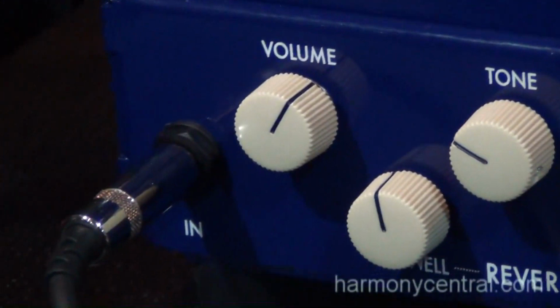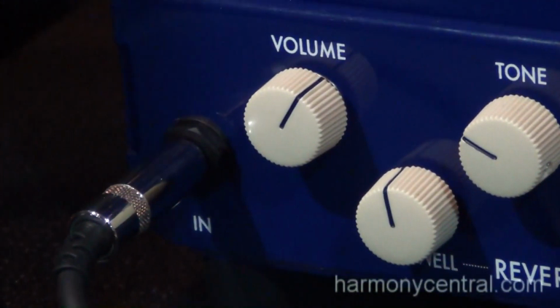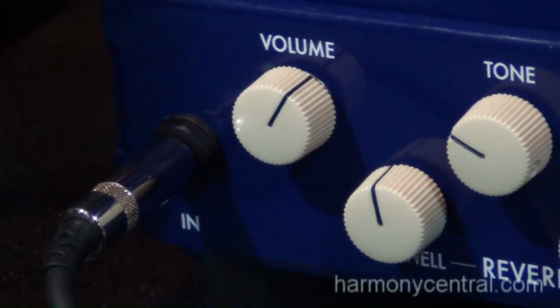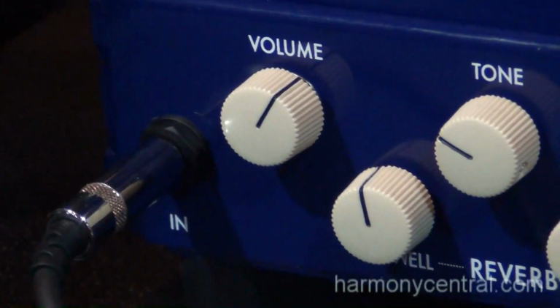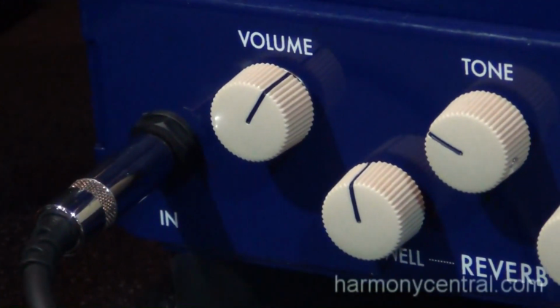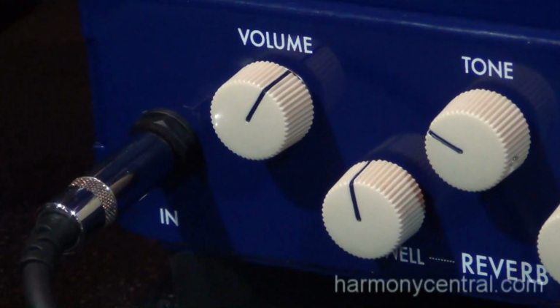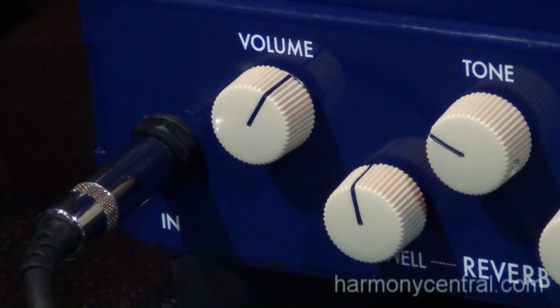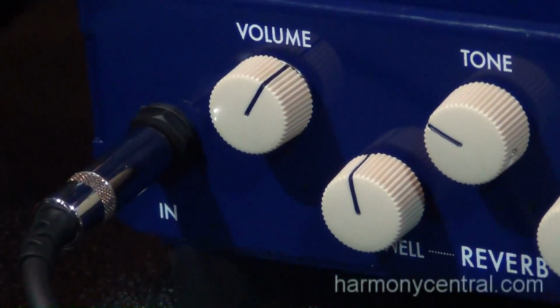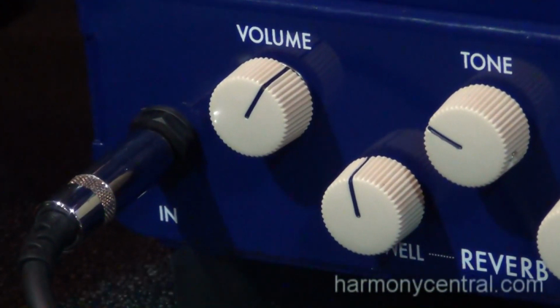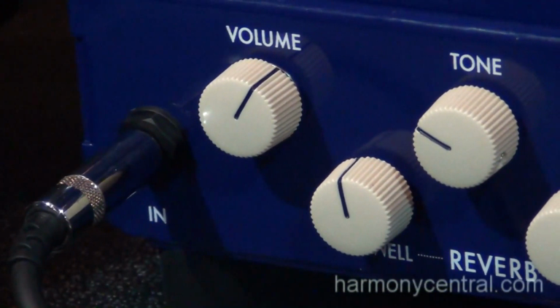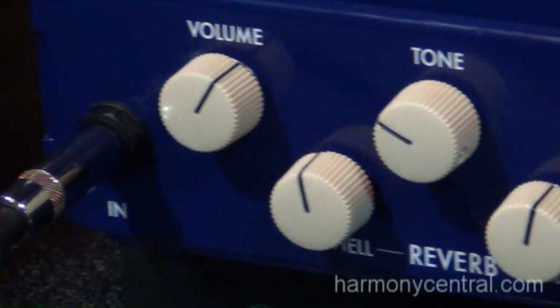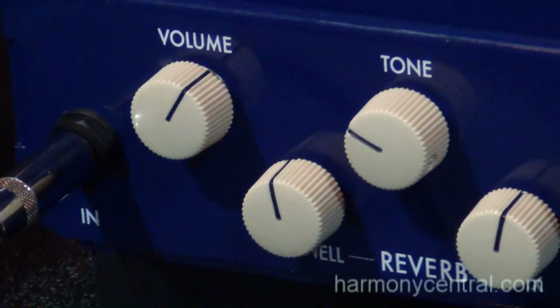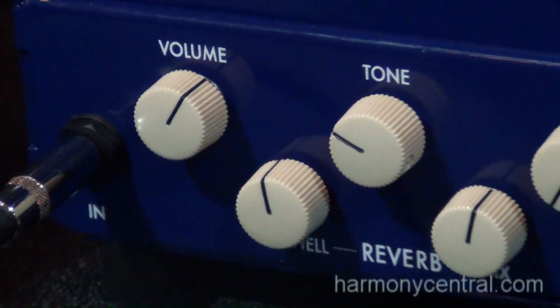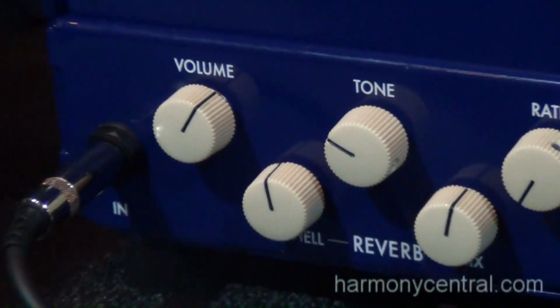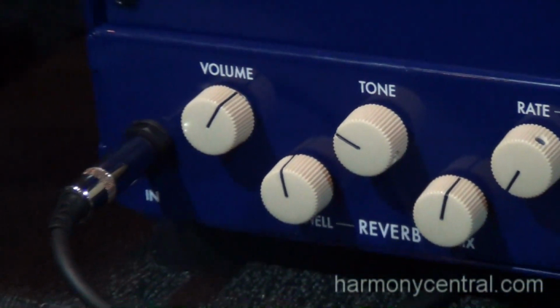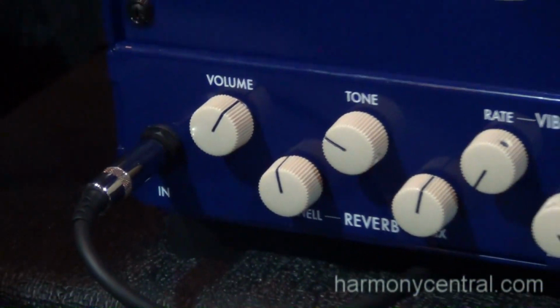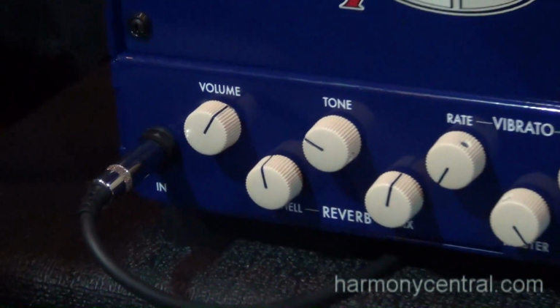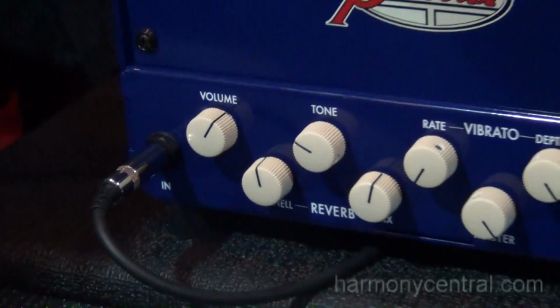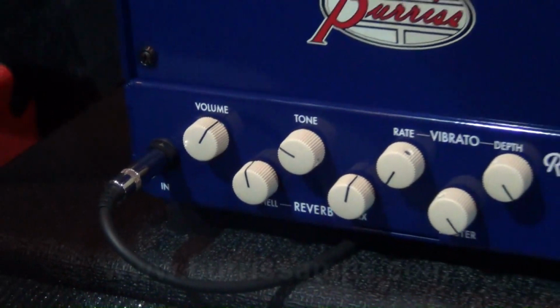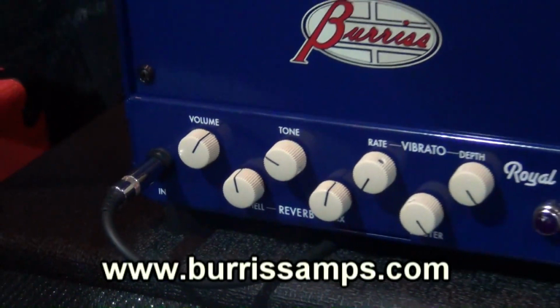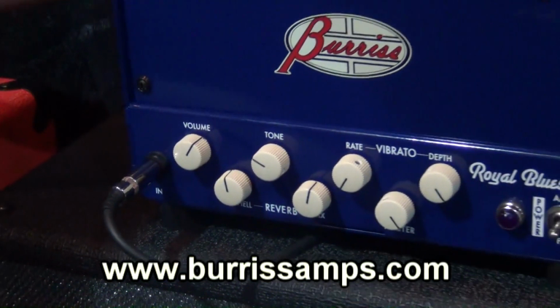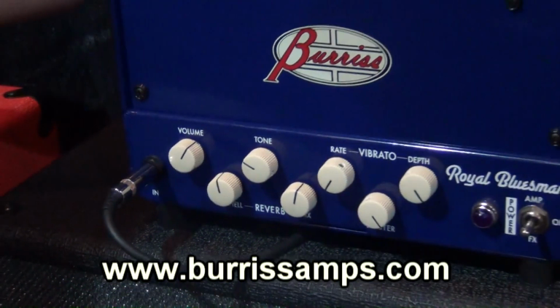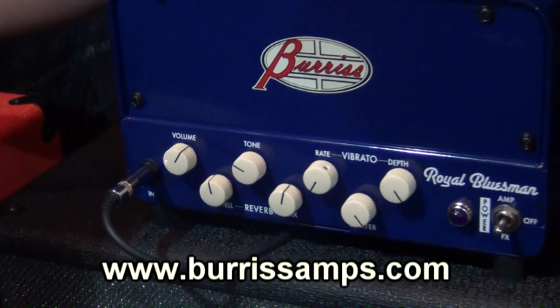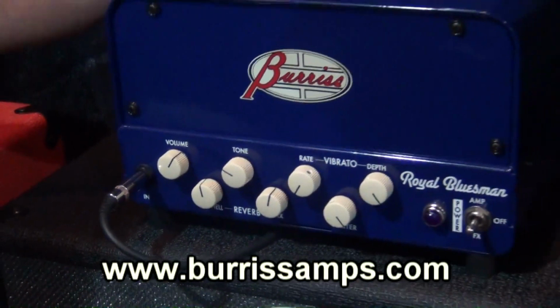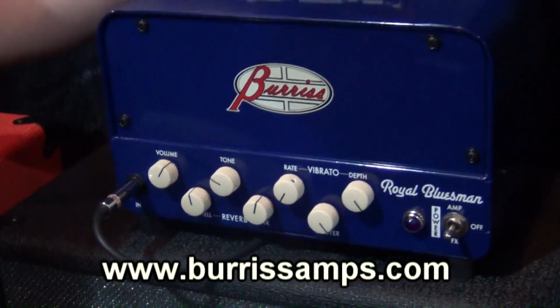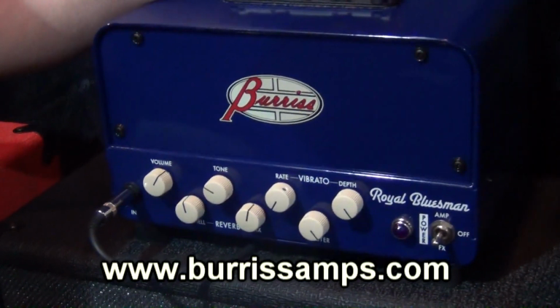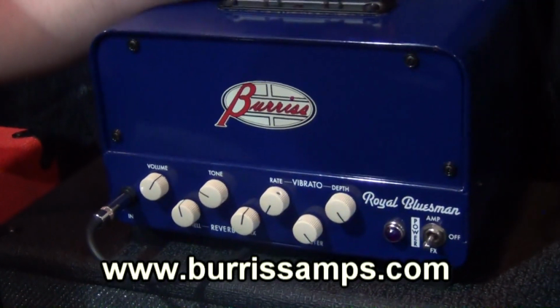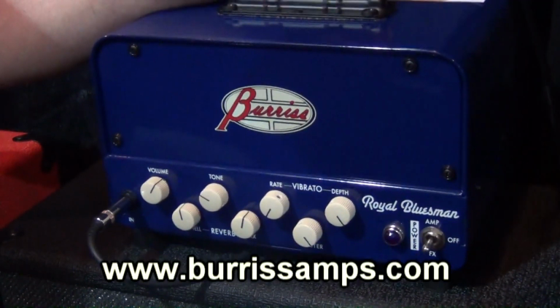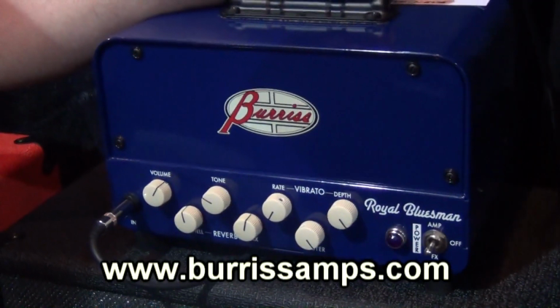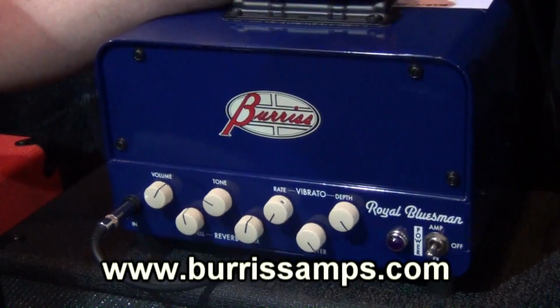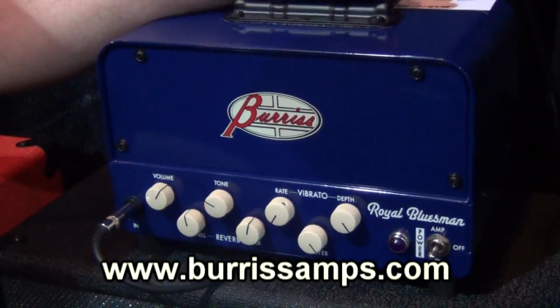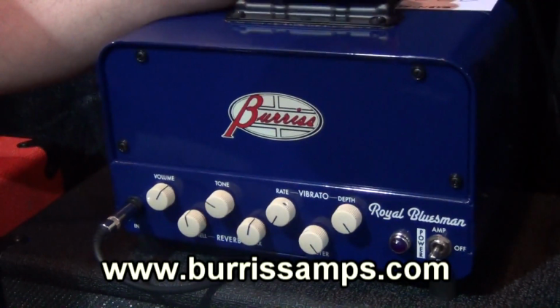Very musical and pleasant experience. If you'd like some more information, you can catch us at BurrisAmps.com. Thank you very much.